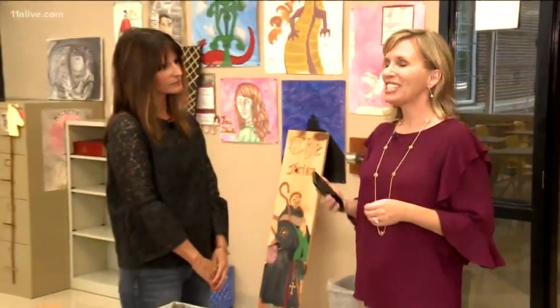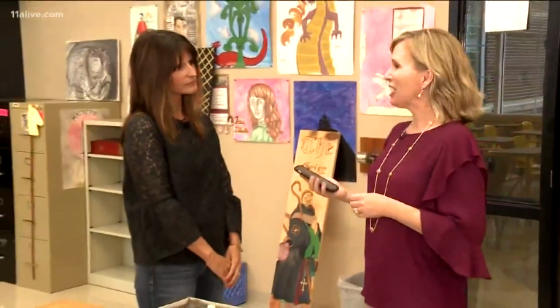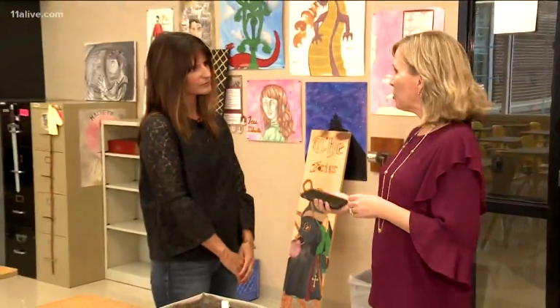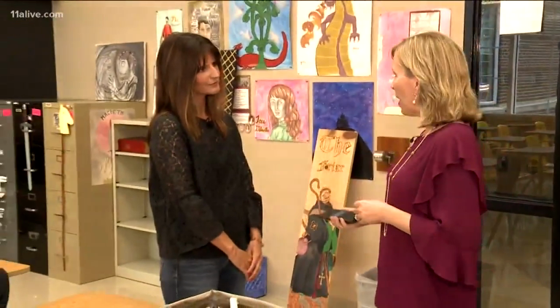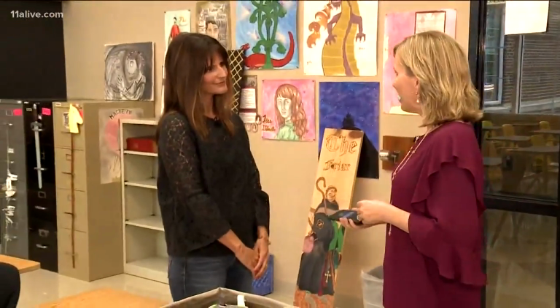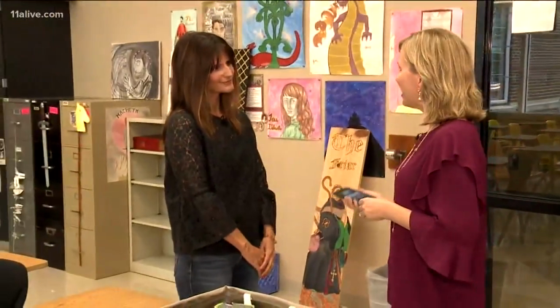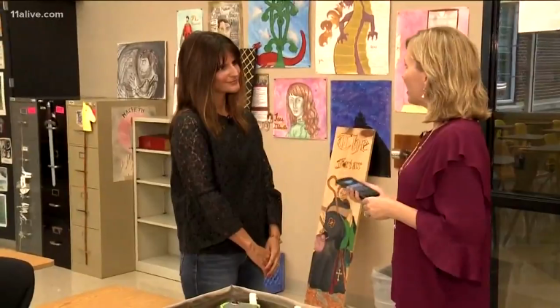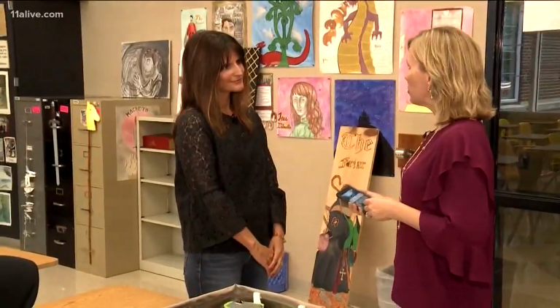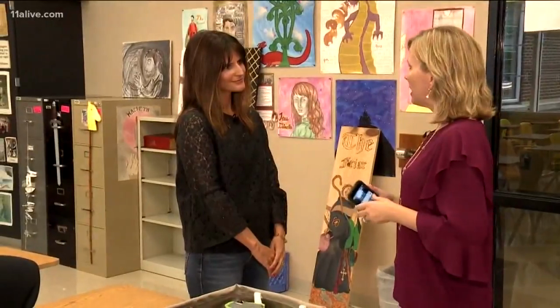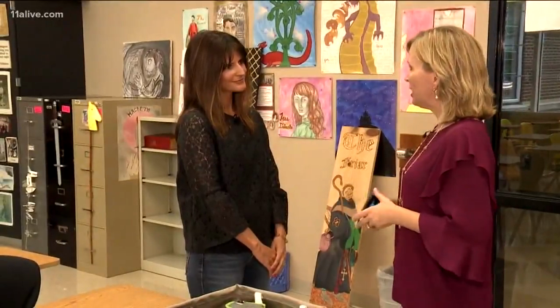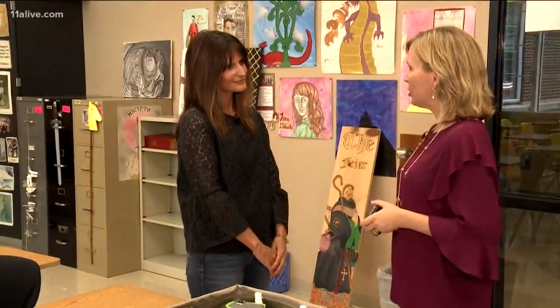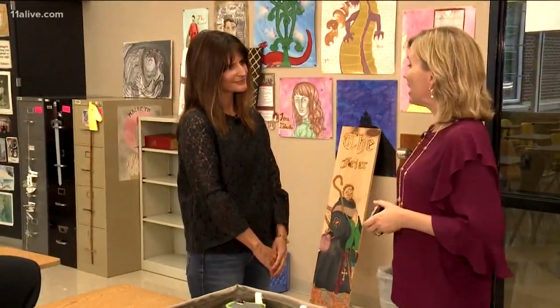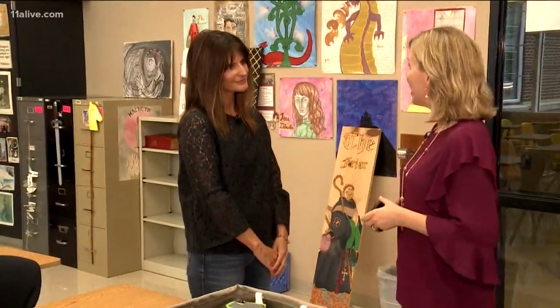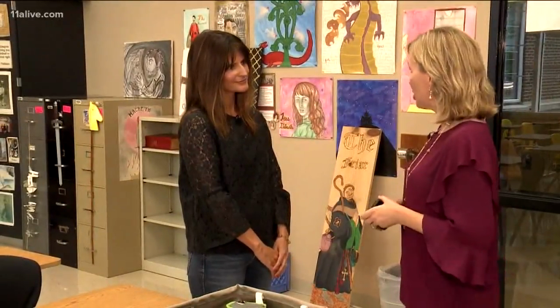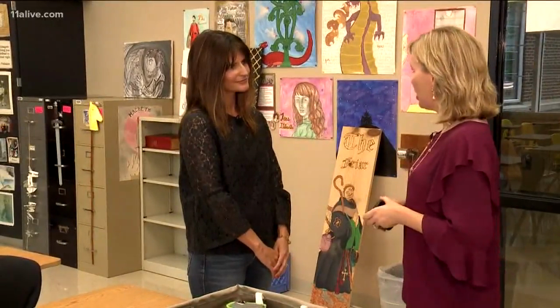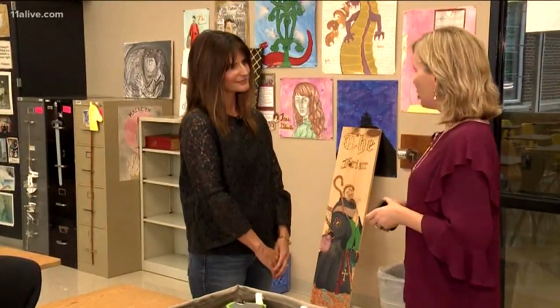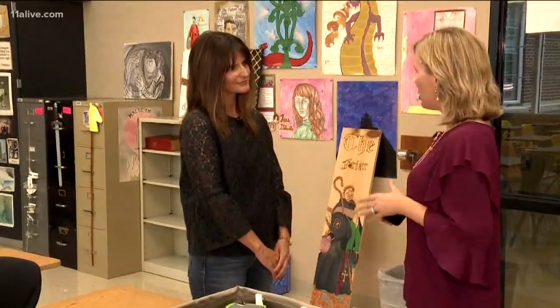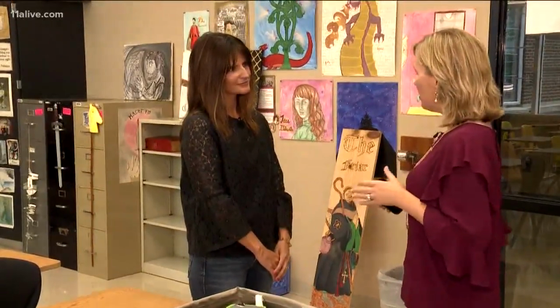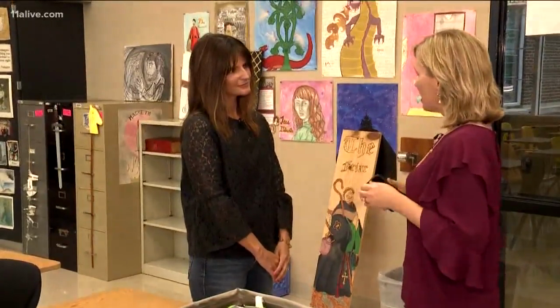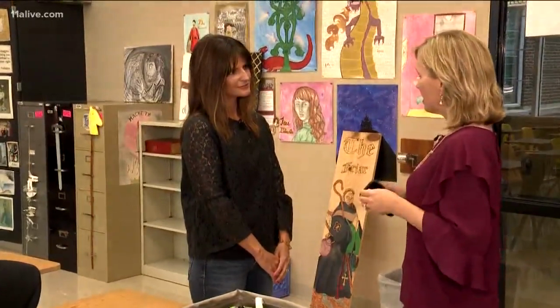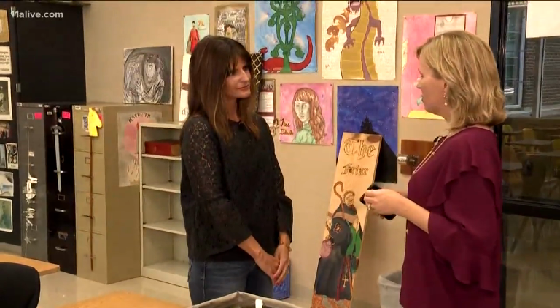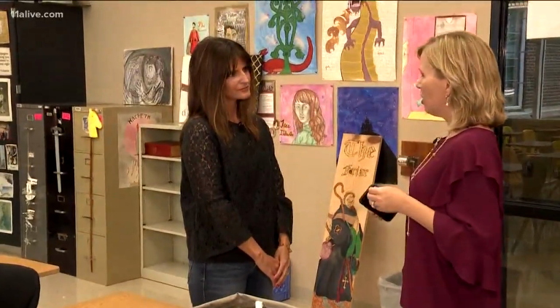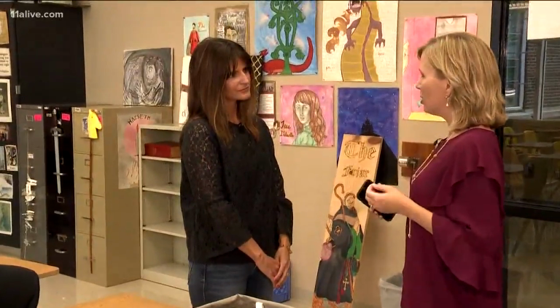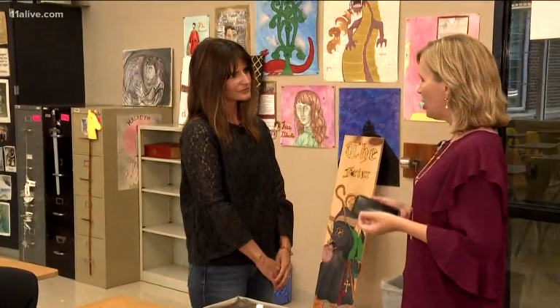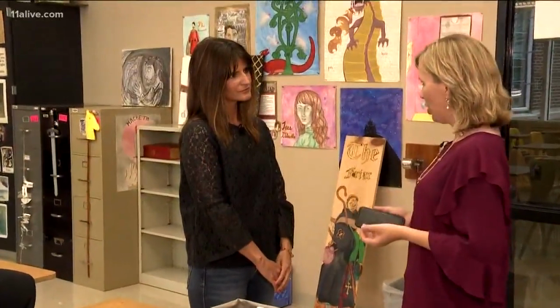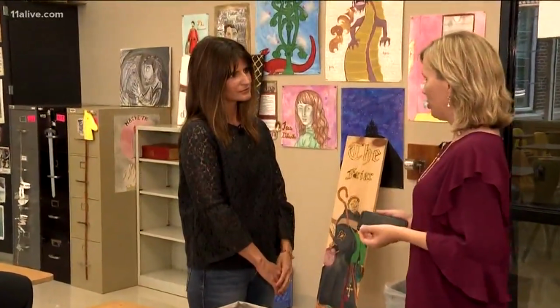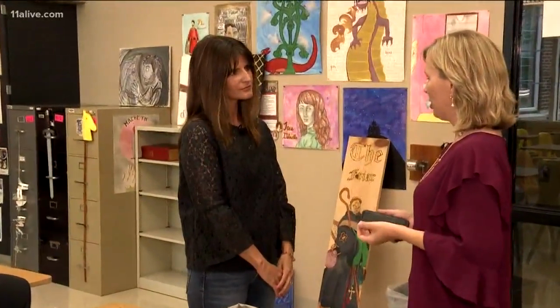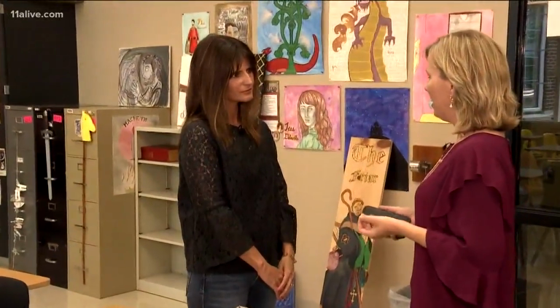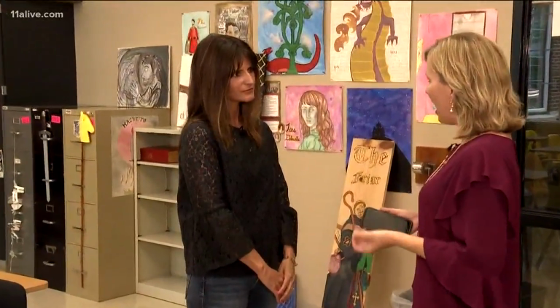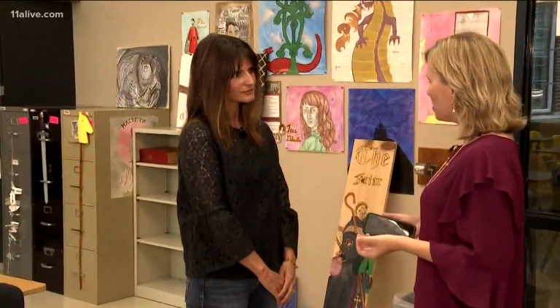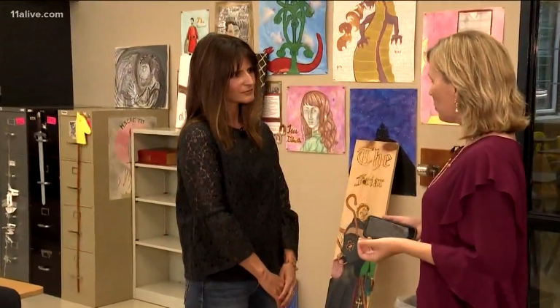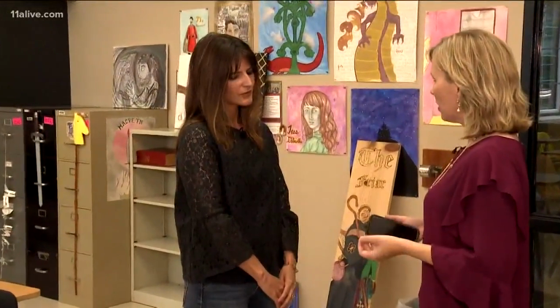This is Jane O'Brien, an 11th grade English teacher, and you have a system called Yonder. How does it work?